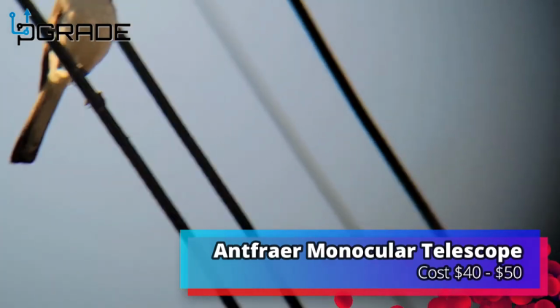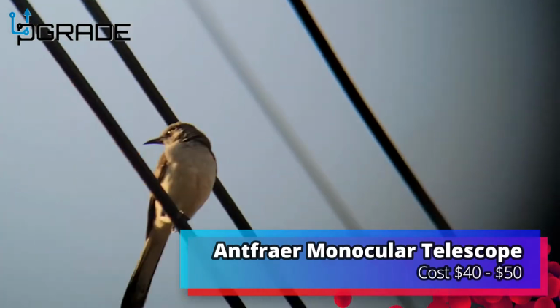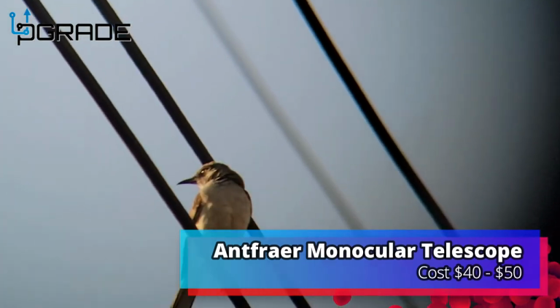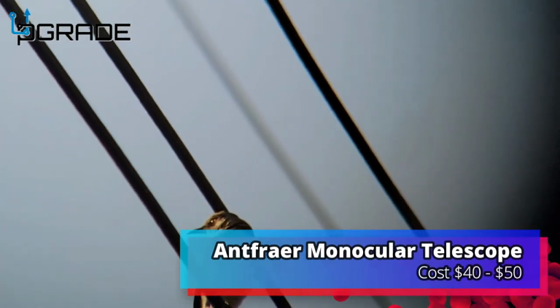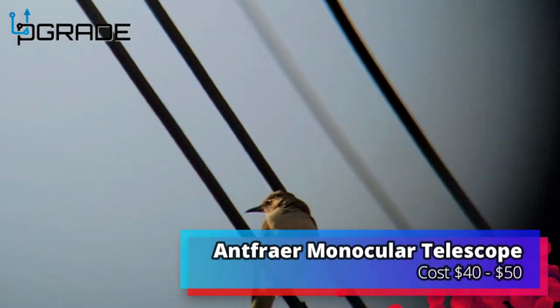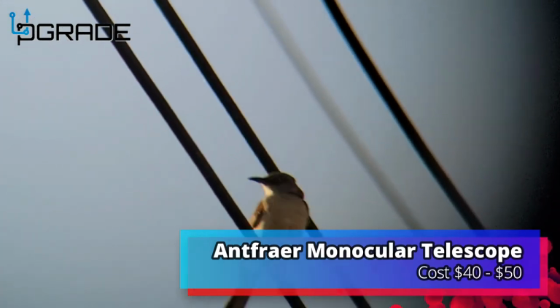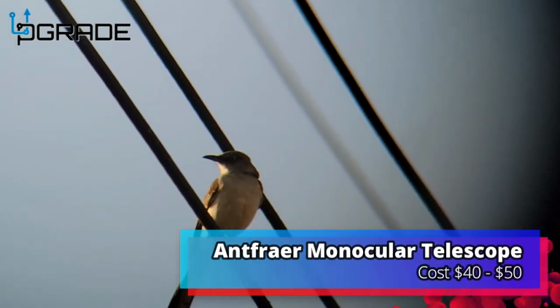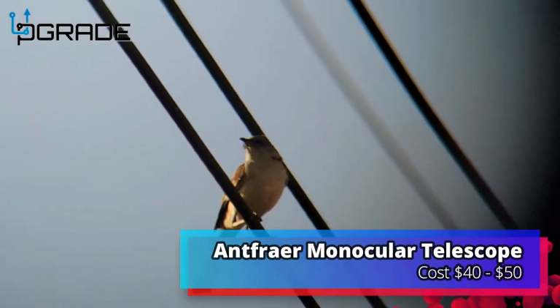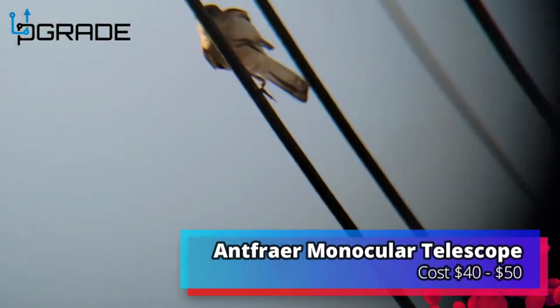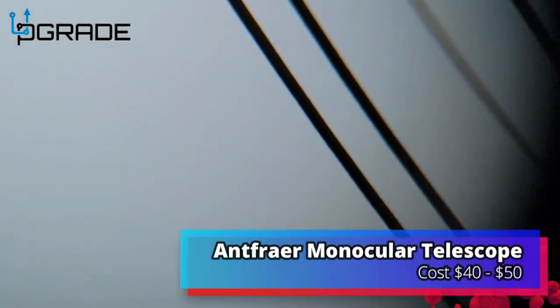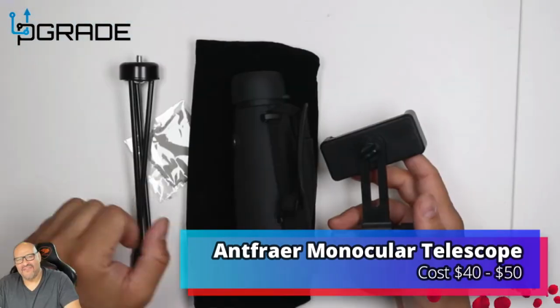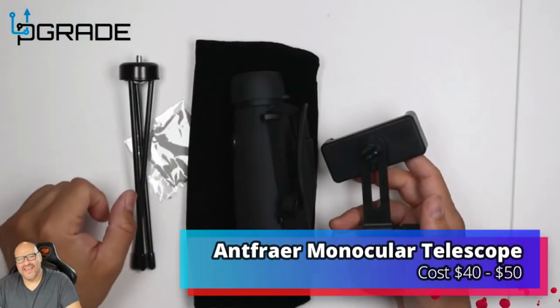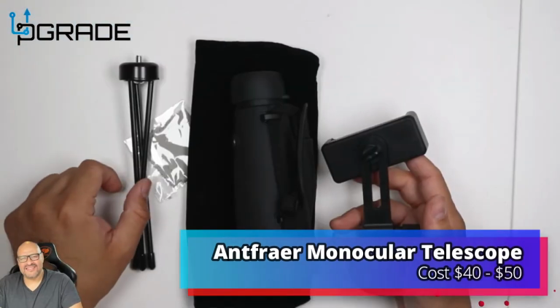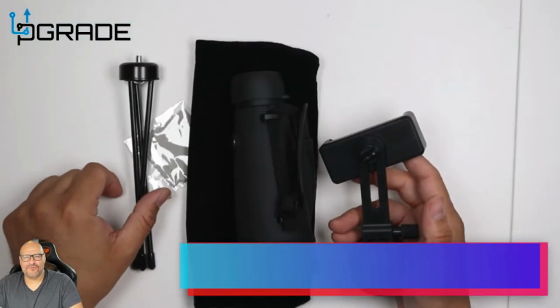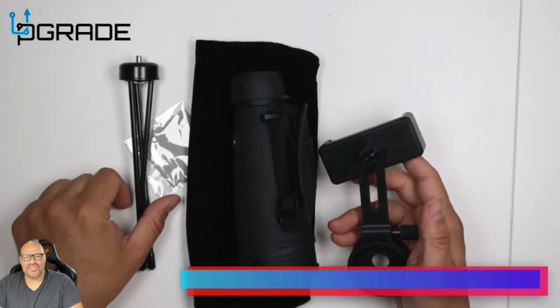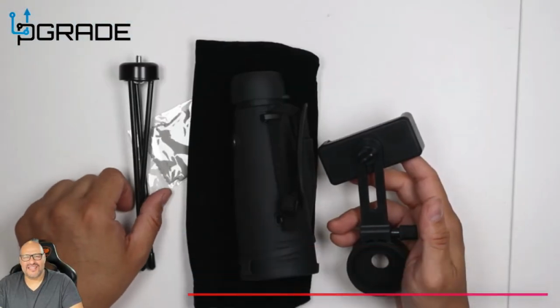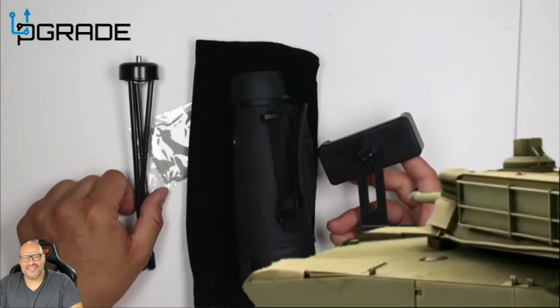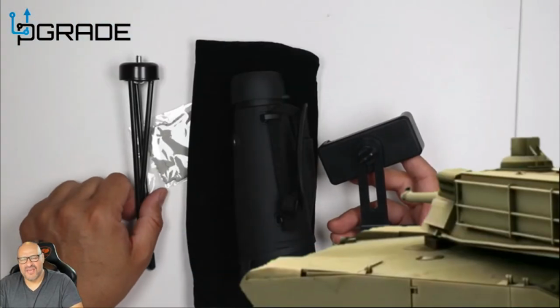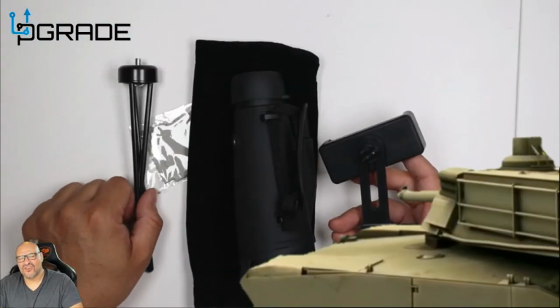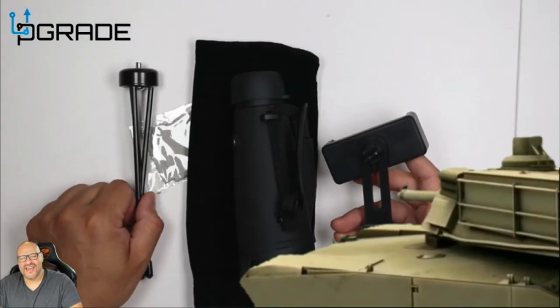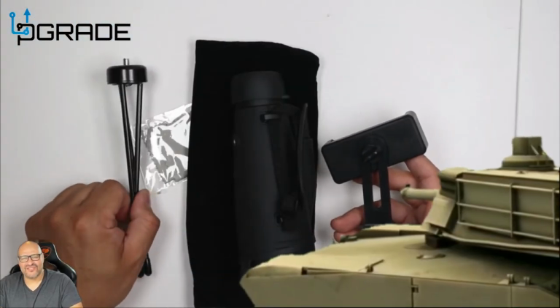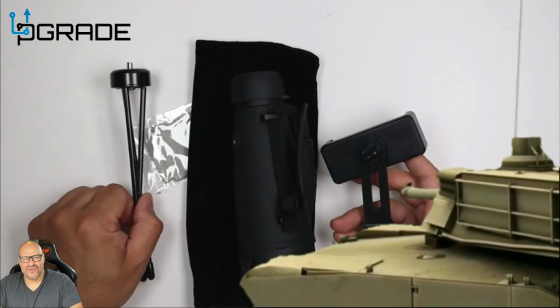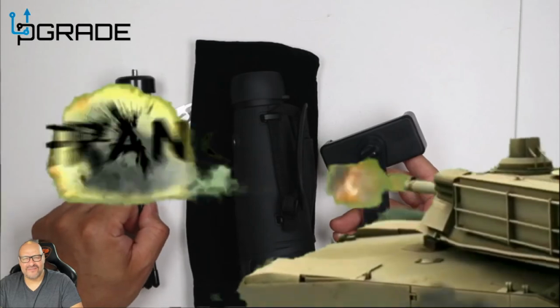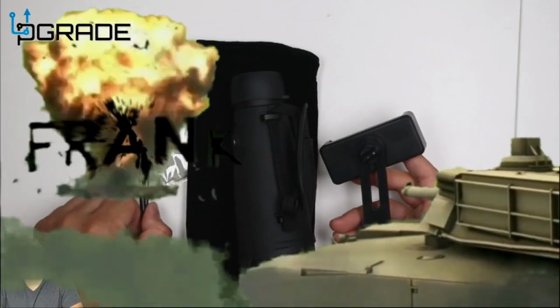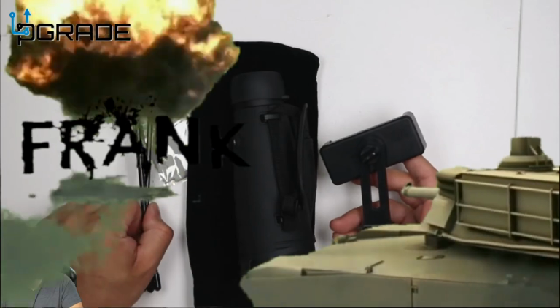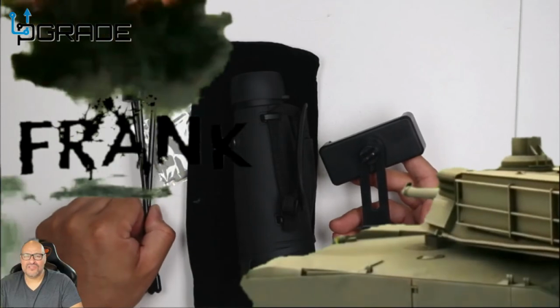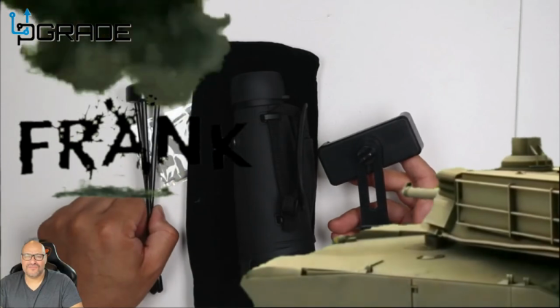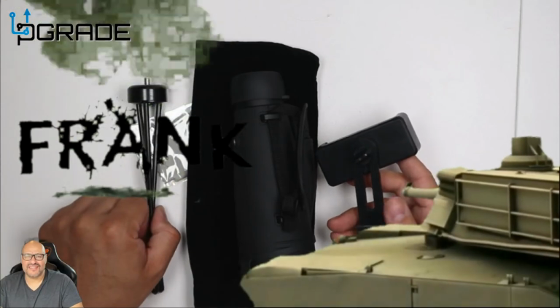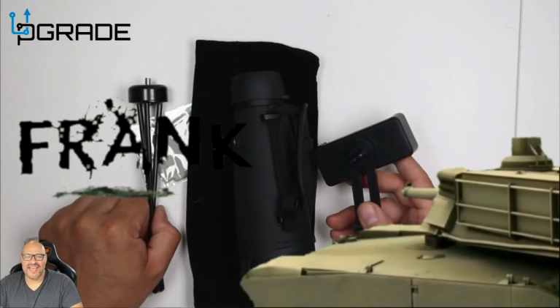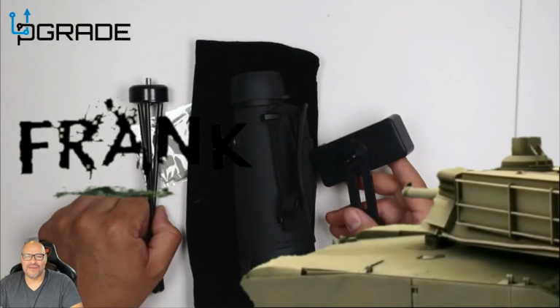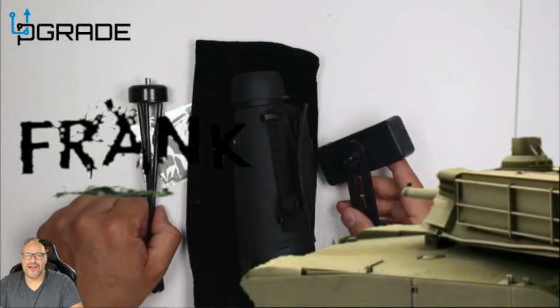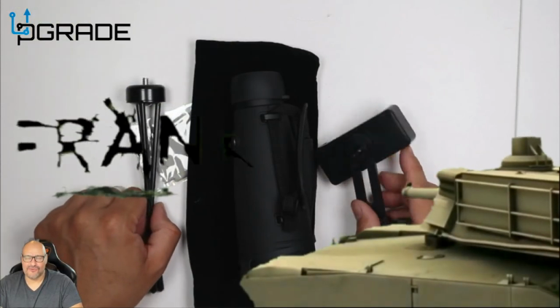I'm going to take it to the gun range next to see how good the video gets. If you guys like what you see, make sure you subscribe. I'm your host Frank the Tank, and we're out.